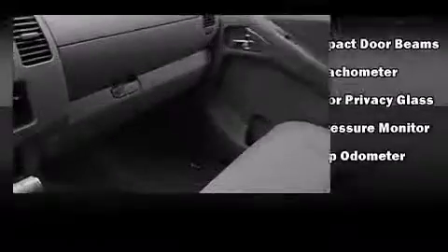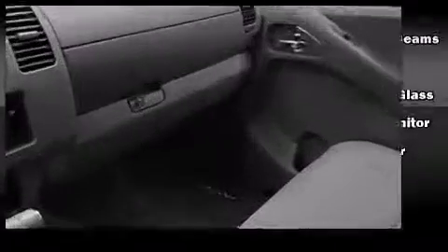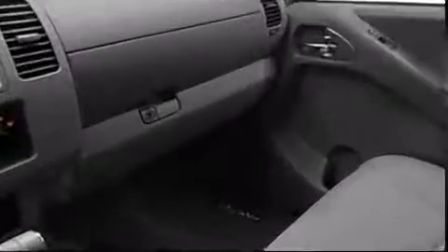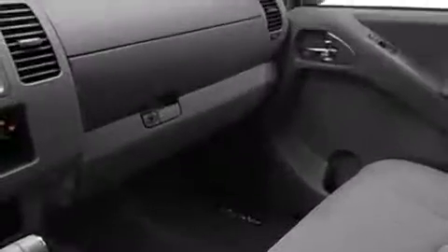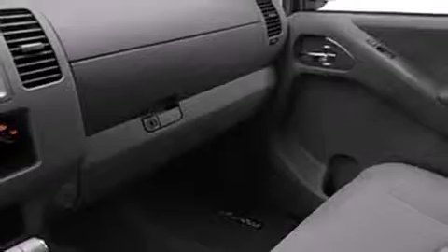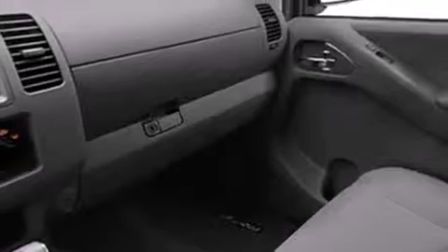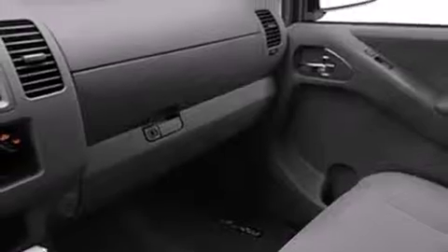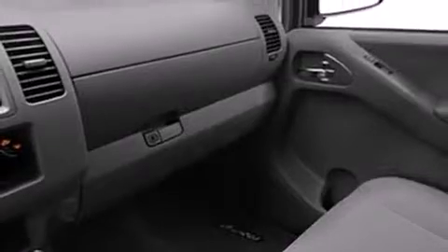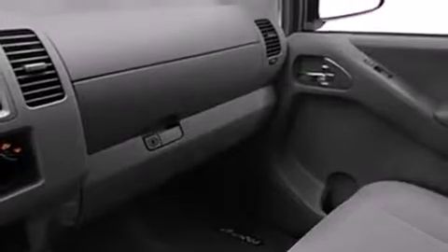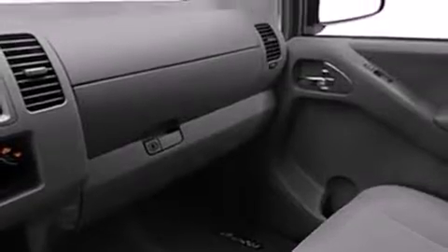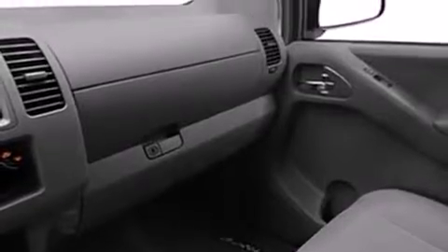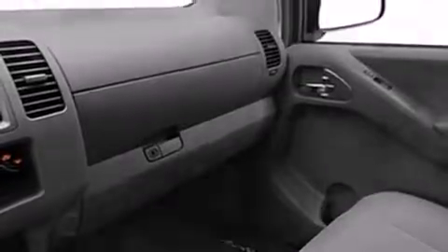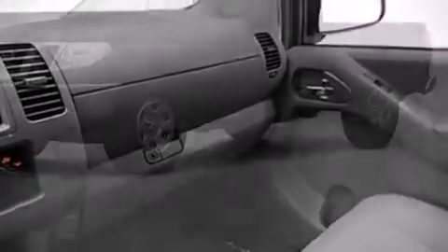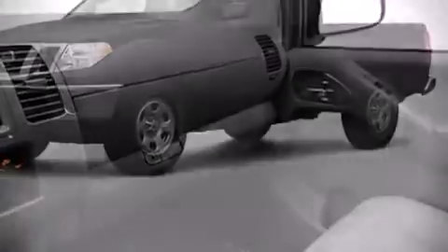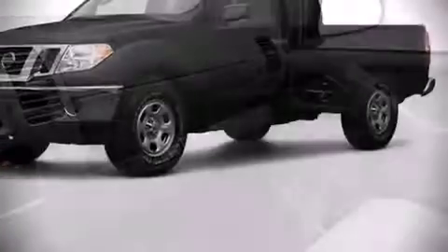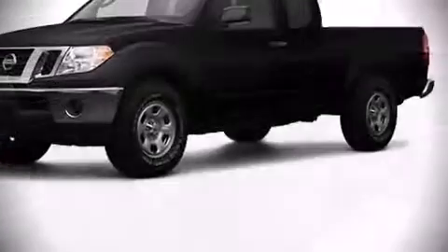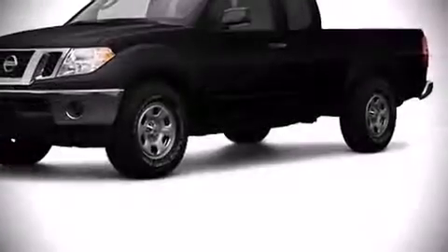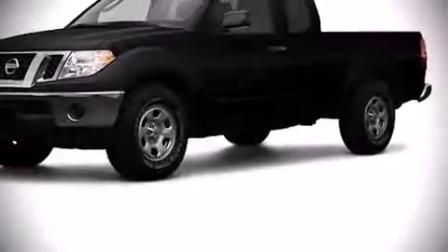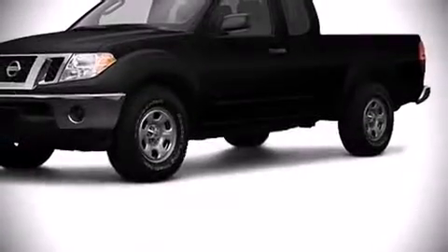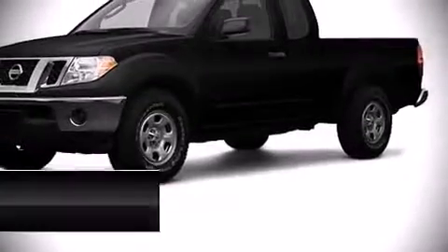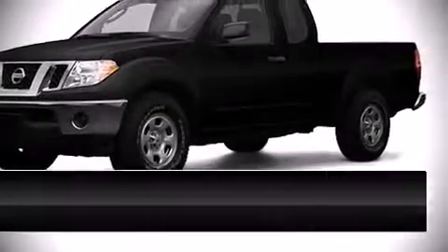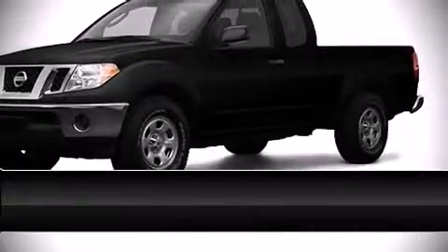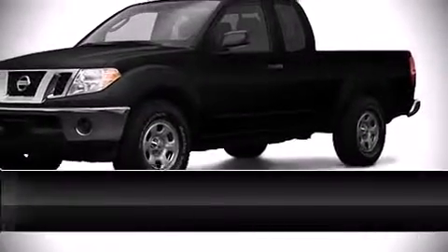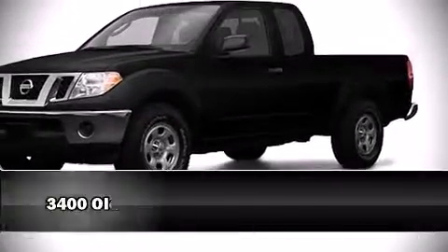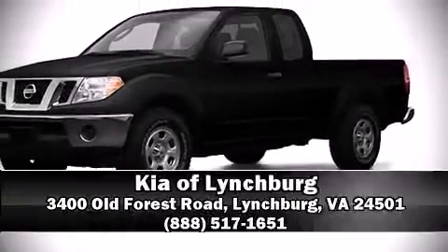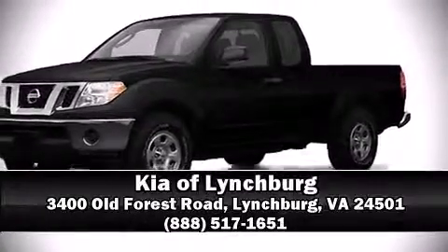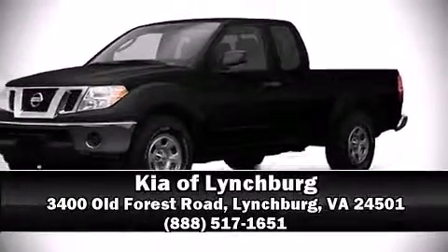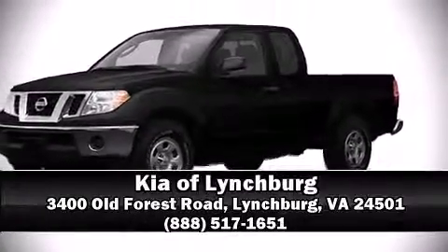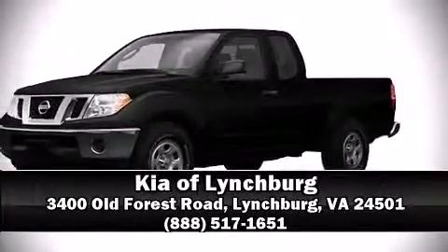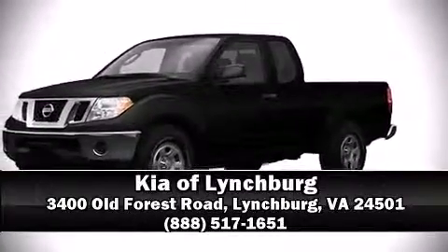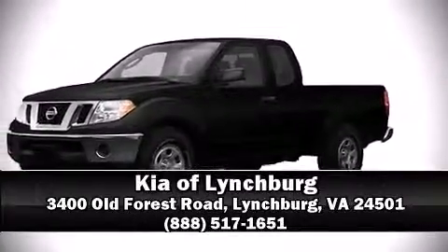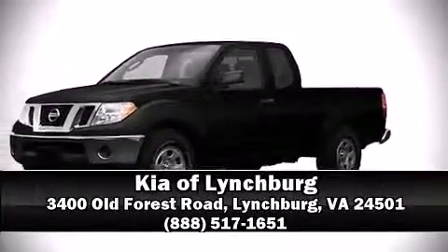Four-wheel disc brakes with ABS. Stop by our dealership or give us a call for more information.